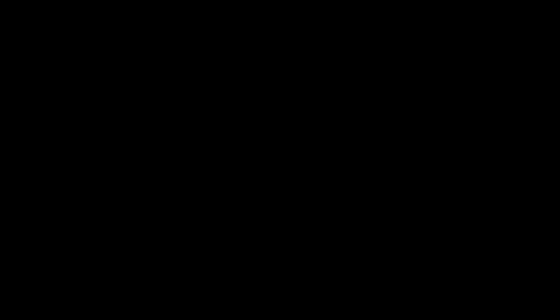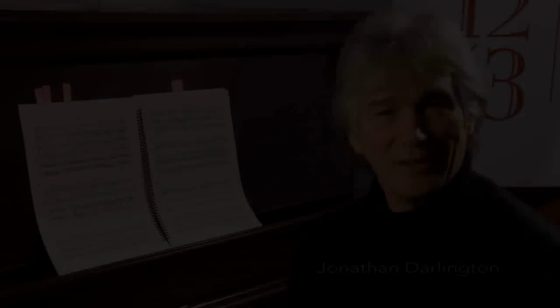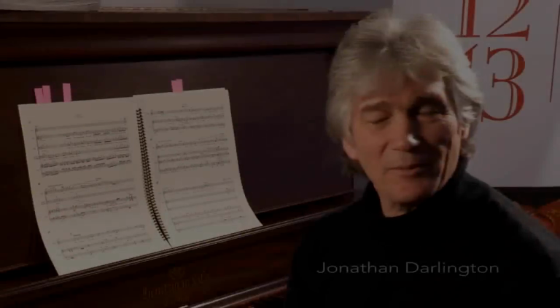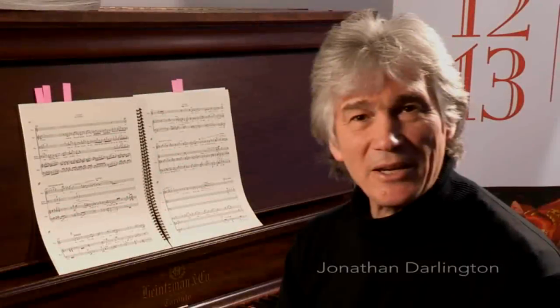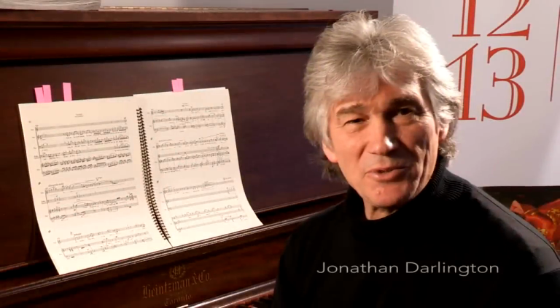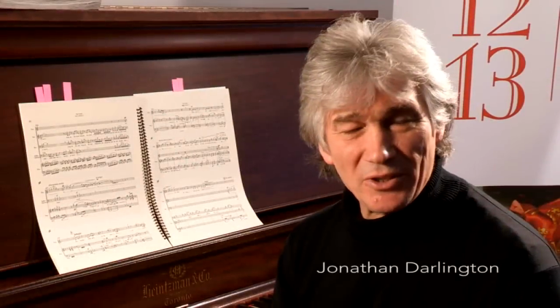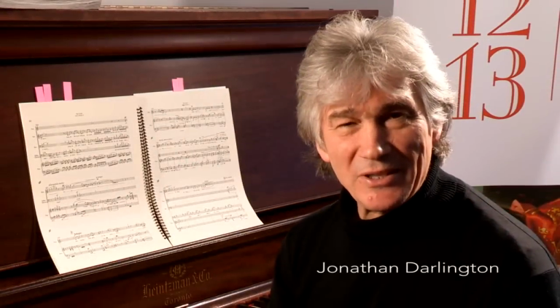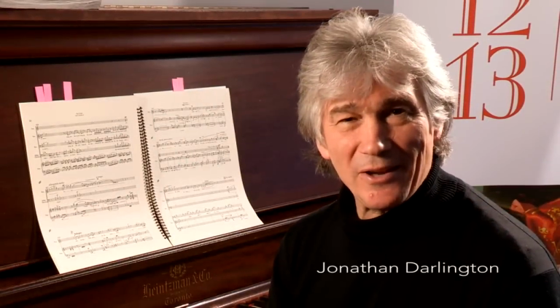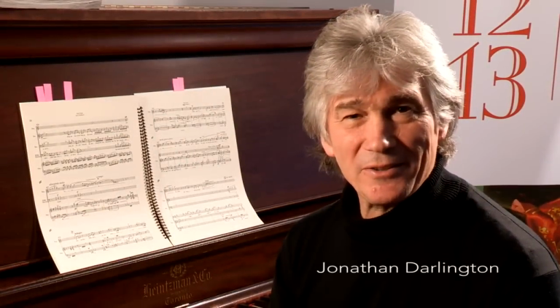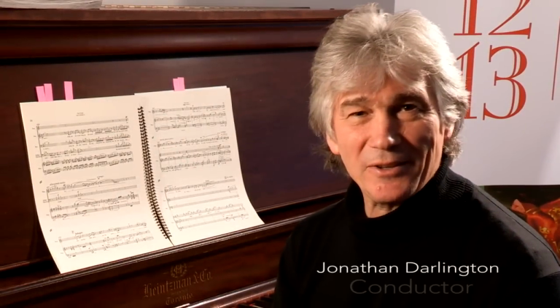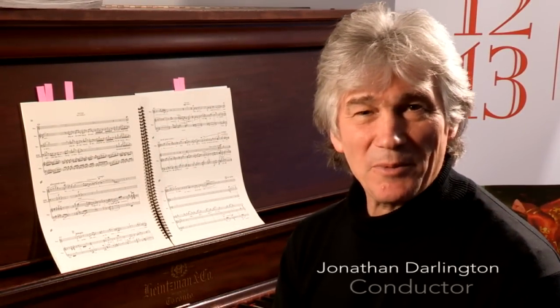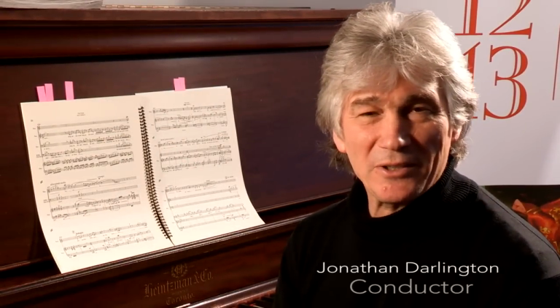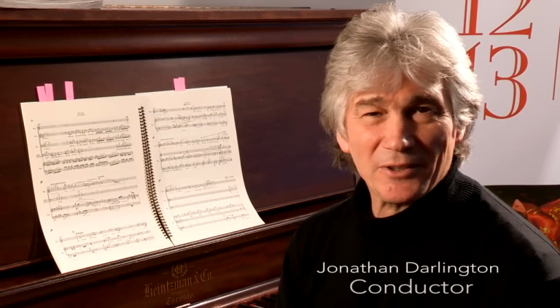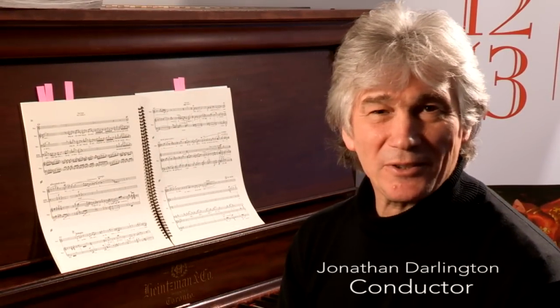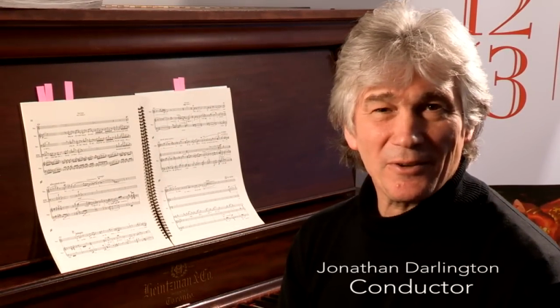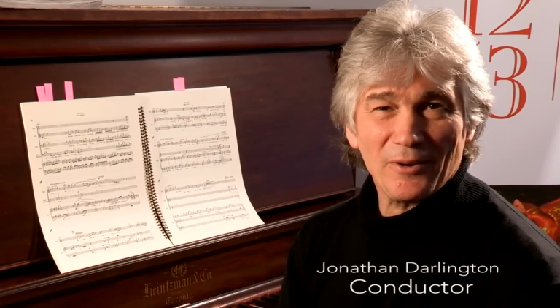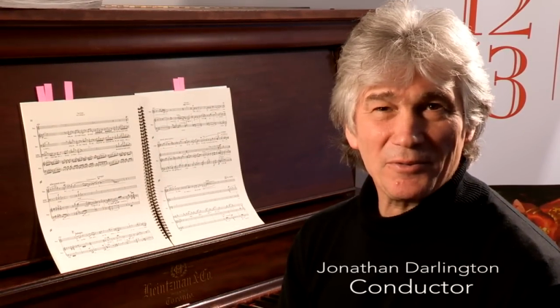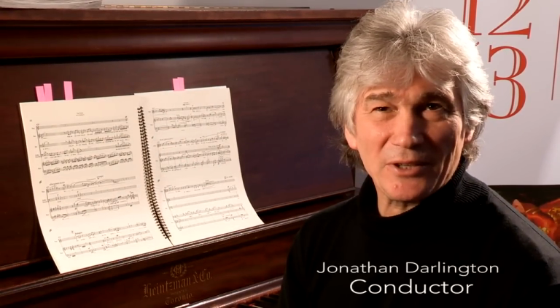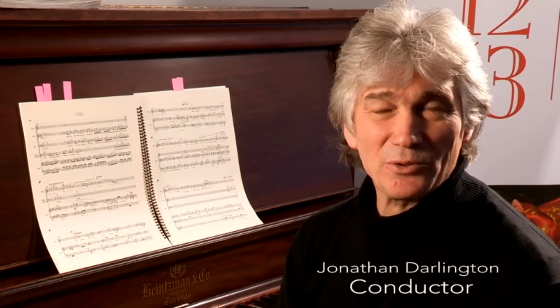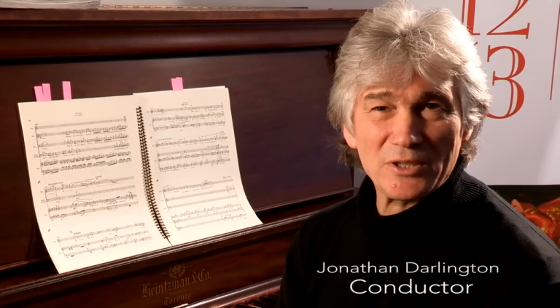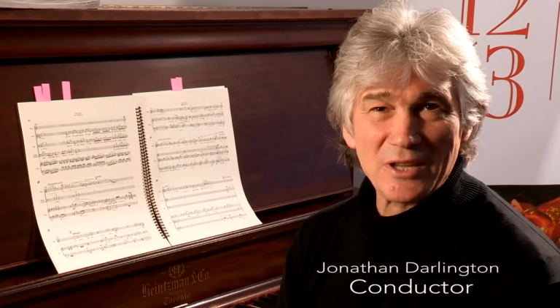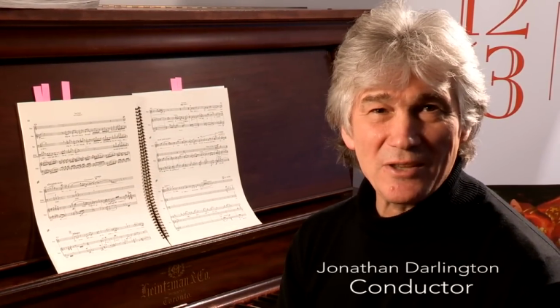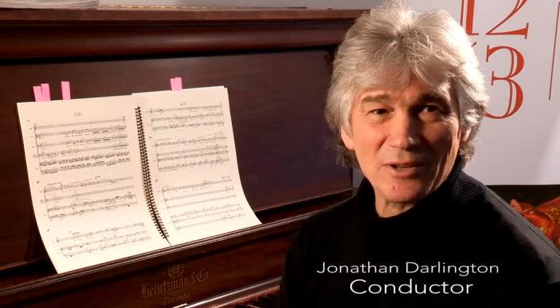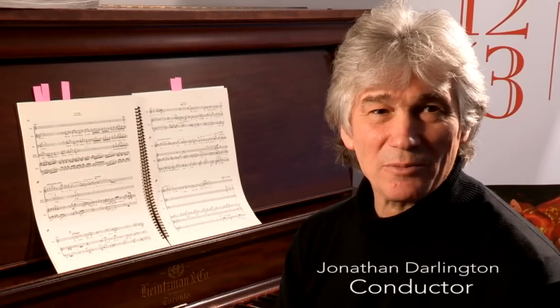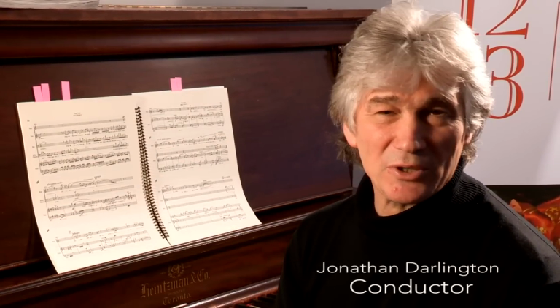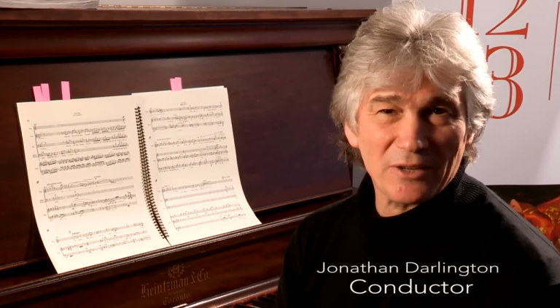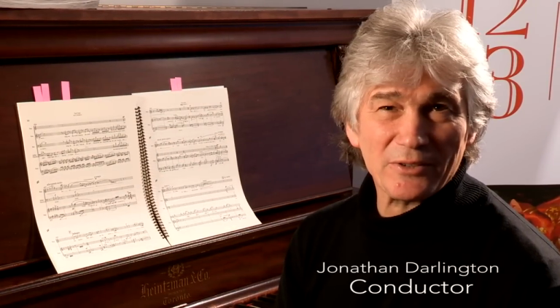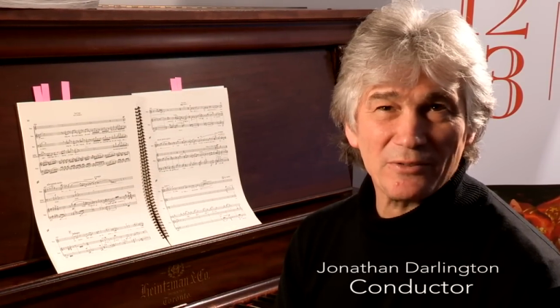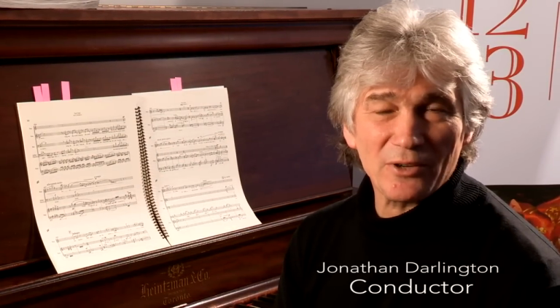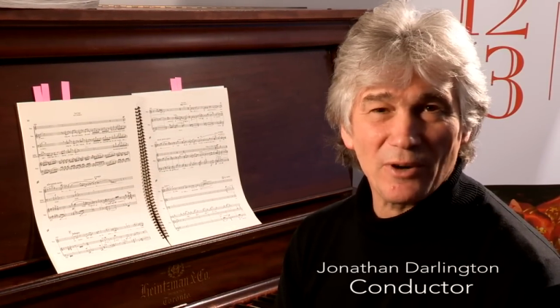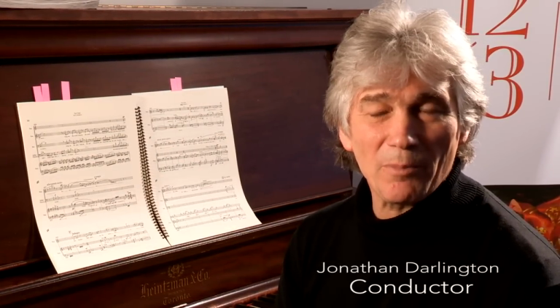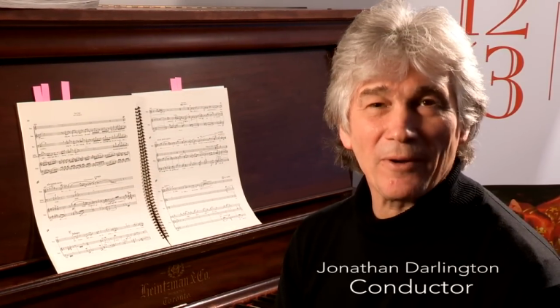My name is Jonathan Darlington. I'm the conductor of Tandon's Tees and music director of Vancouver Opera.